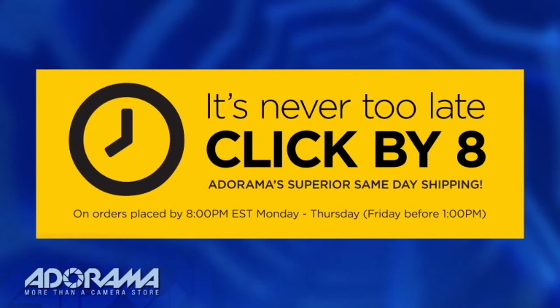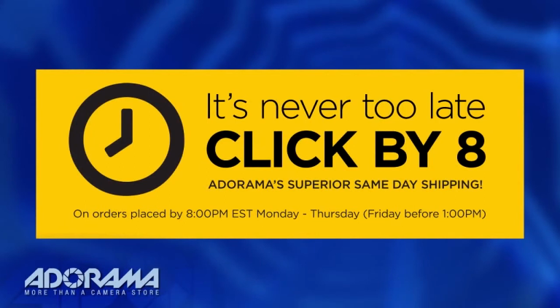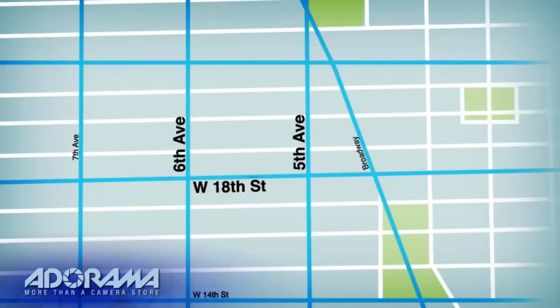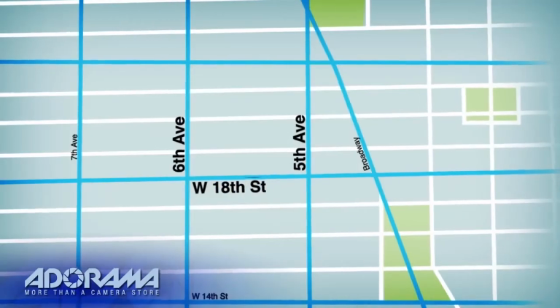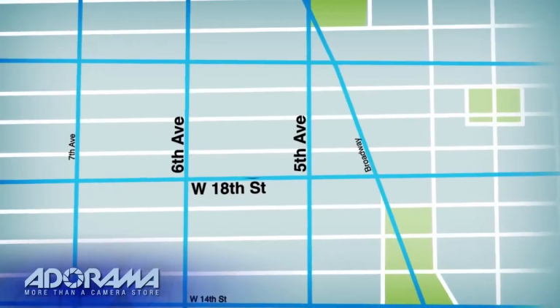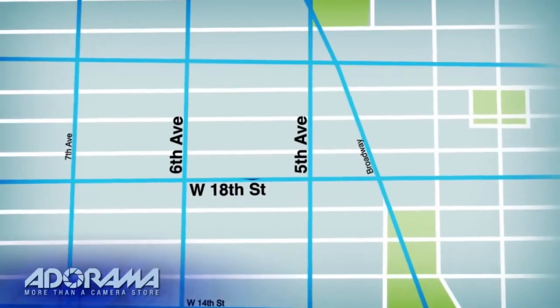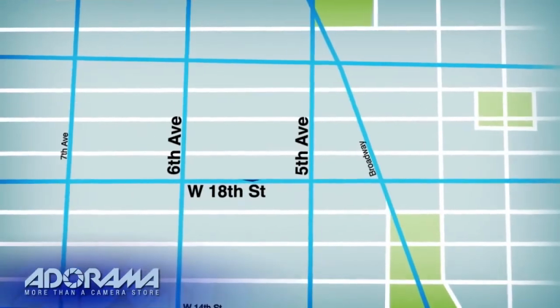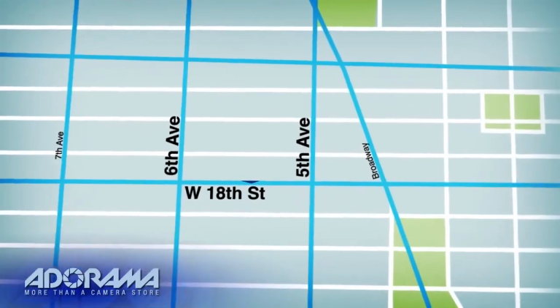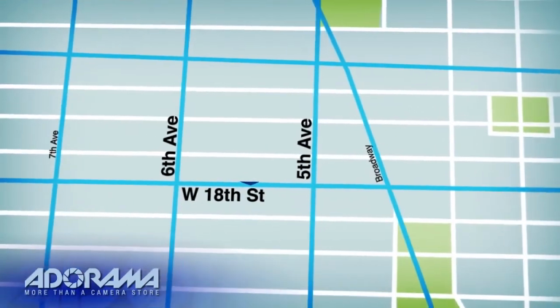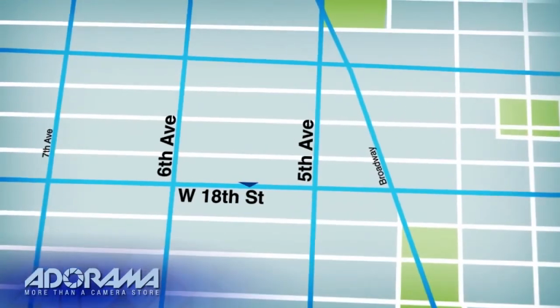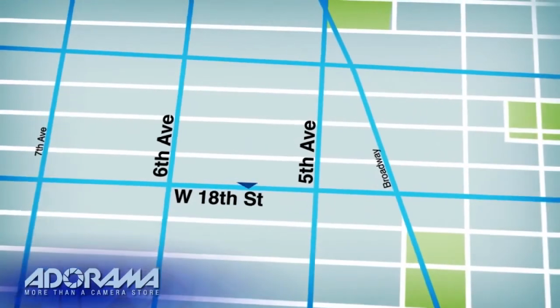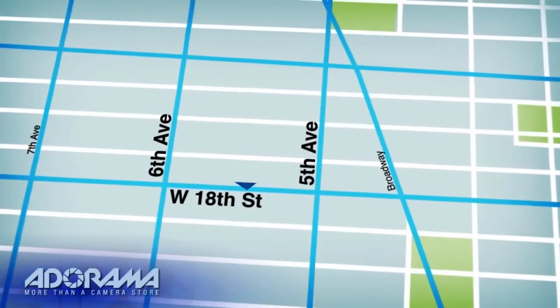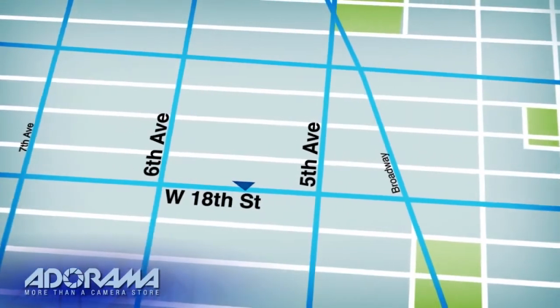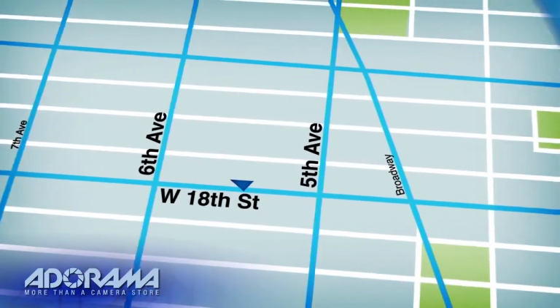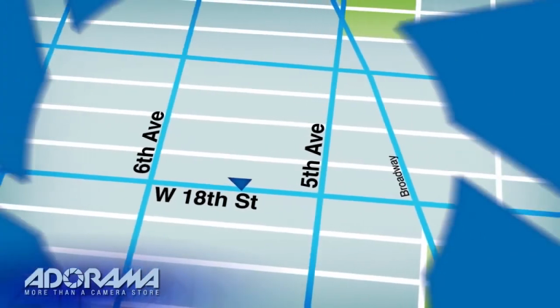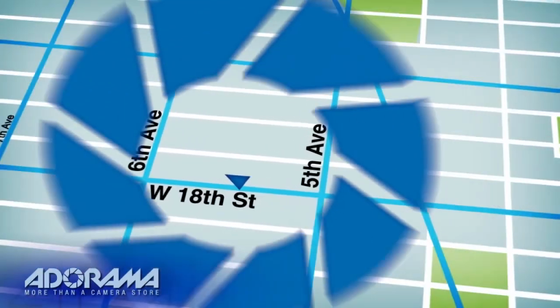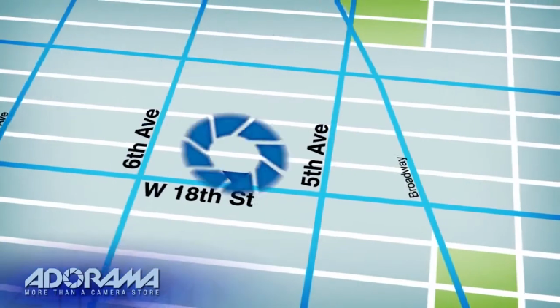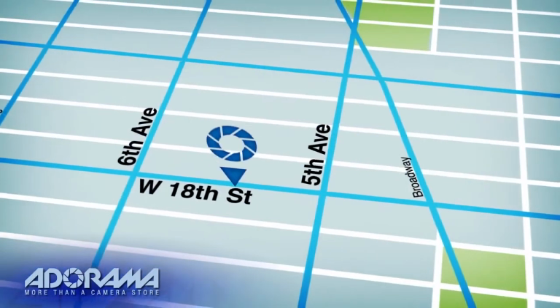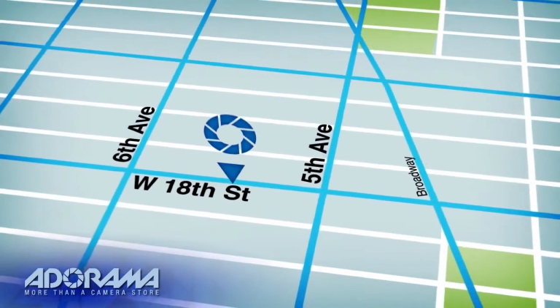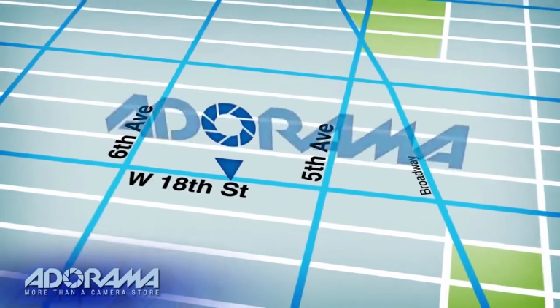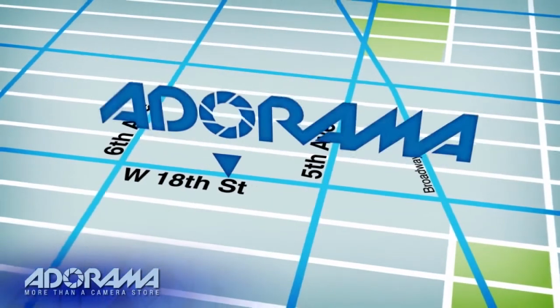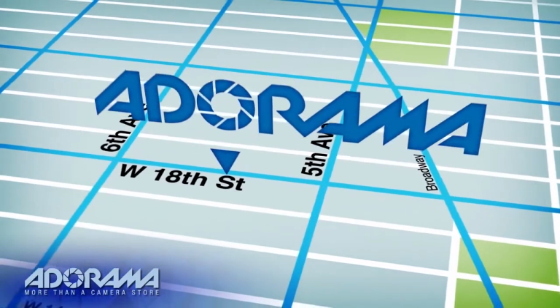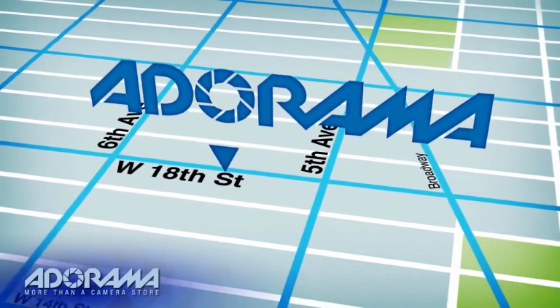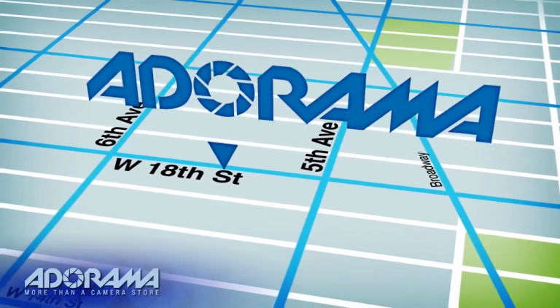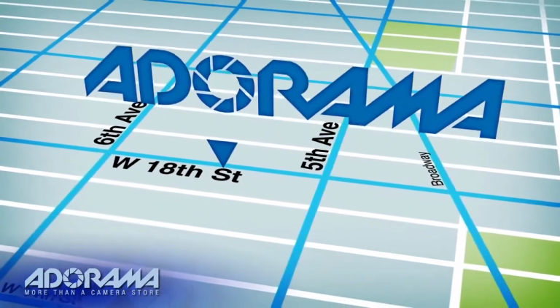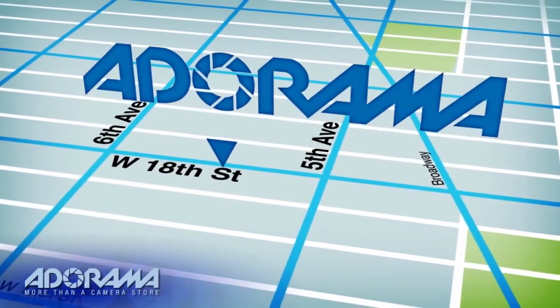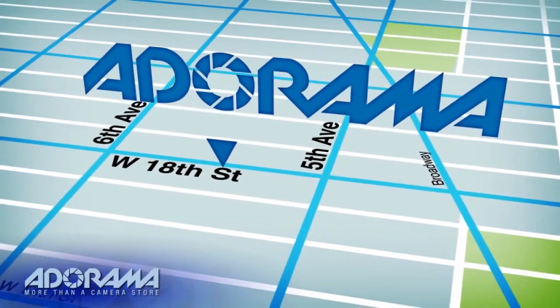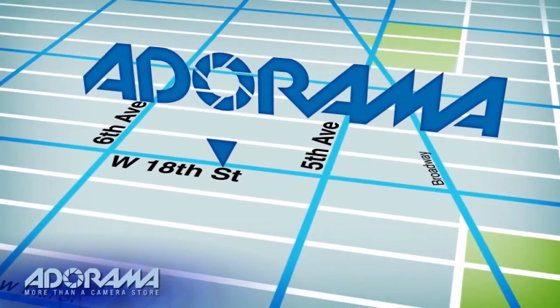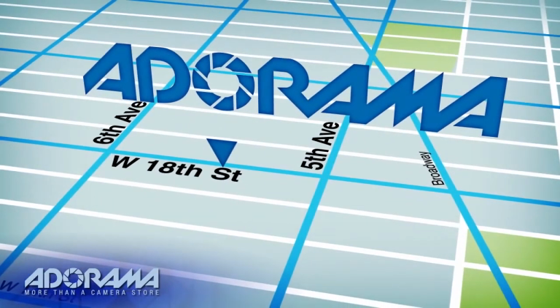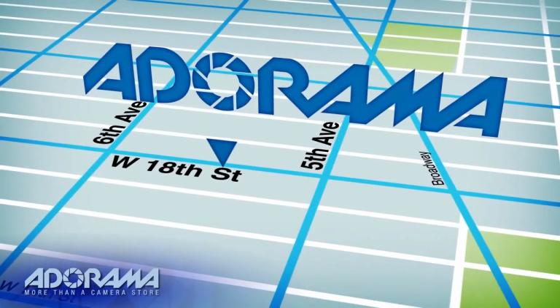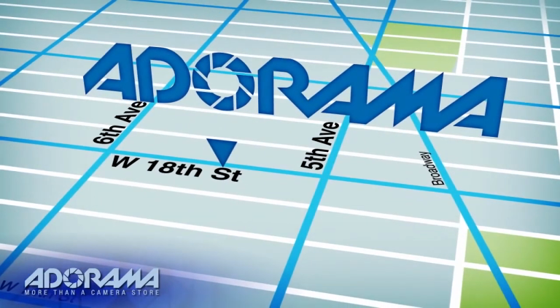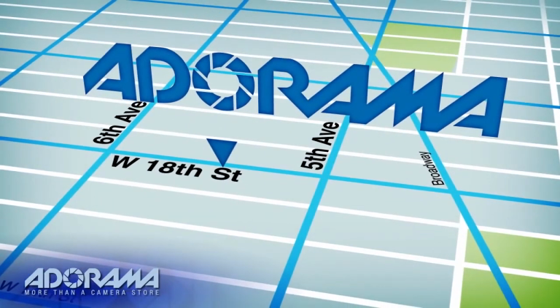Next time you're in New York City, be sure to visit our store located on 18th Street between 5th and 6th Avenue.